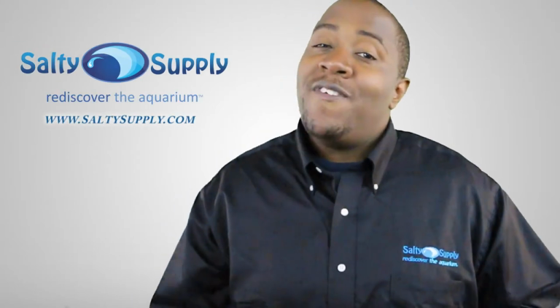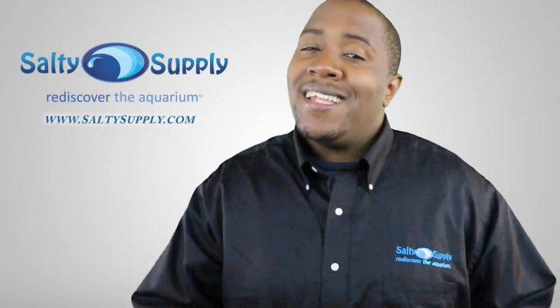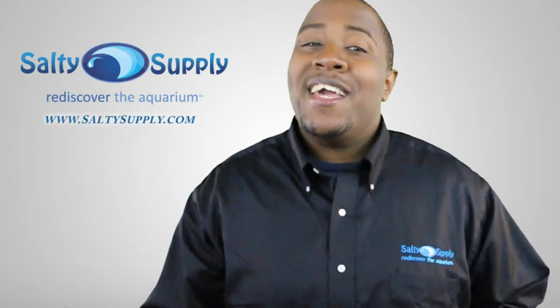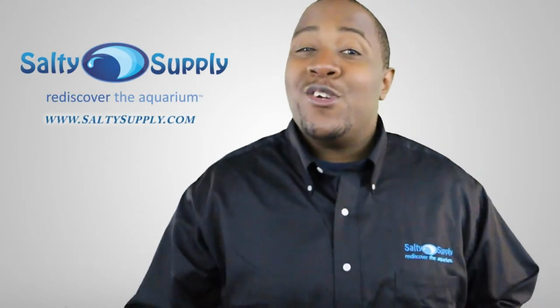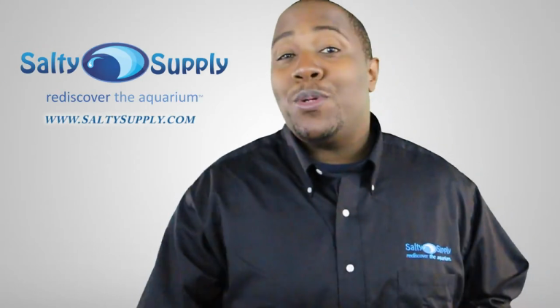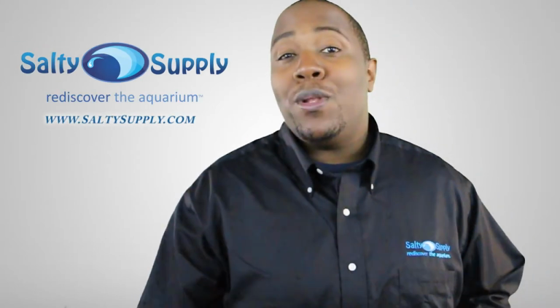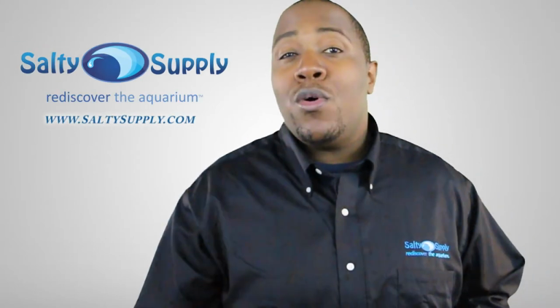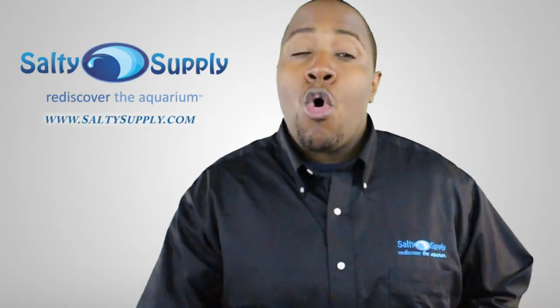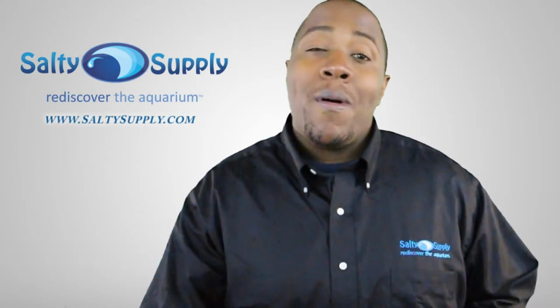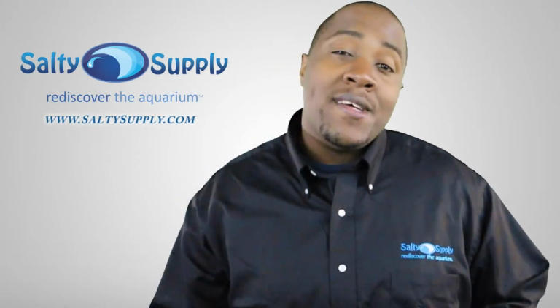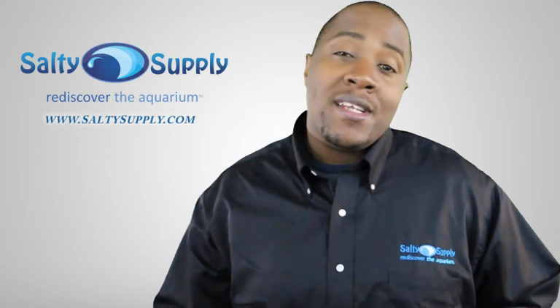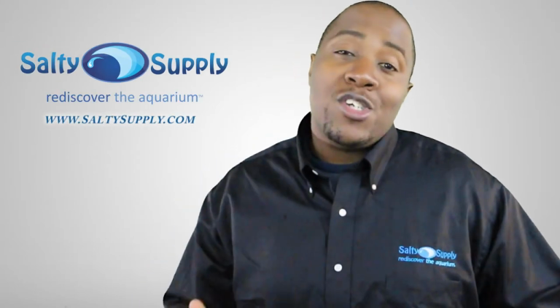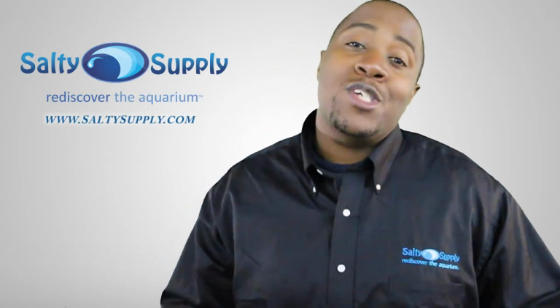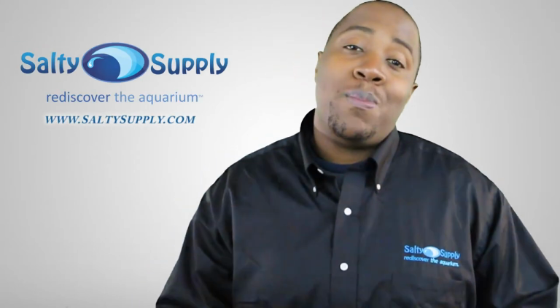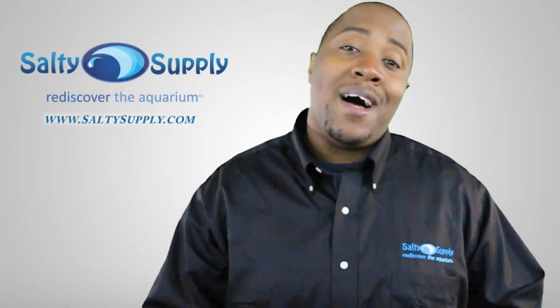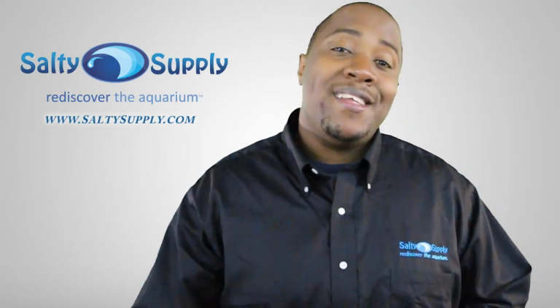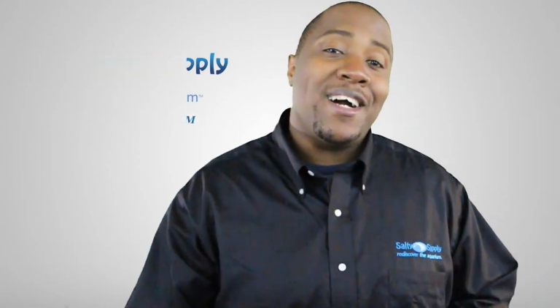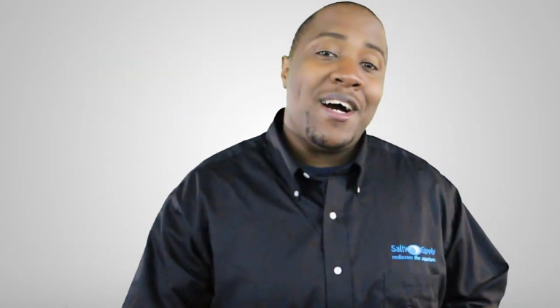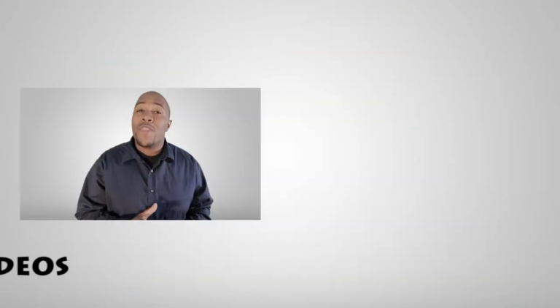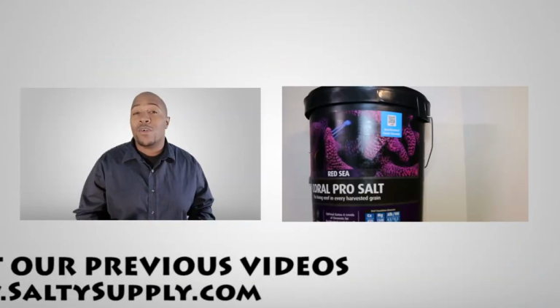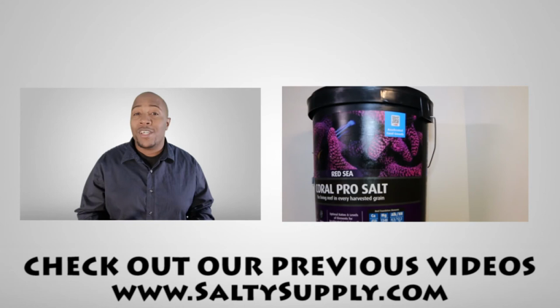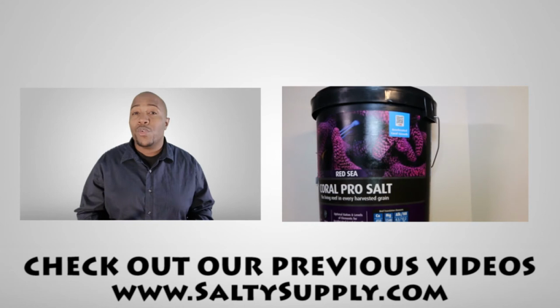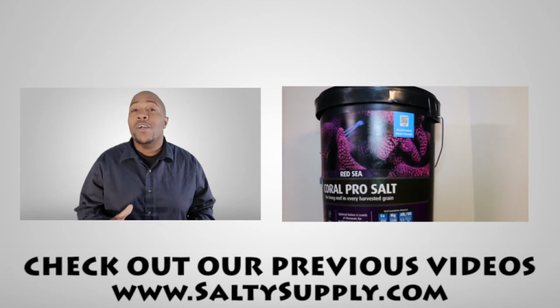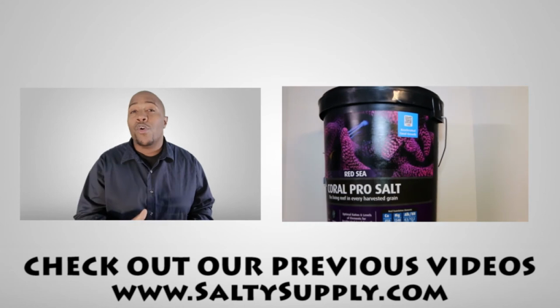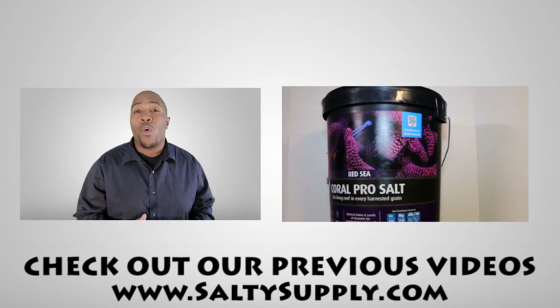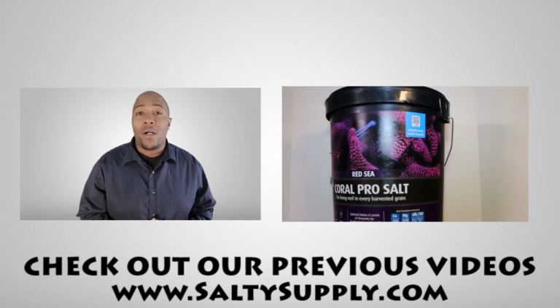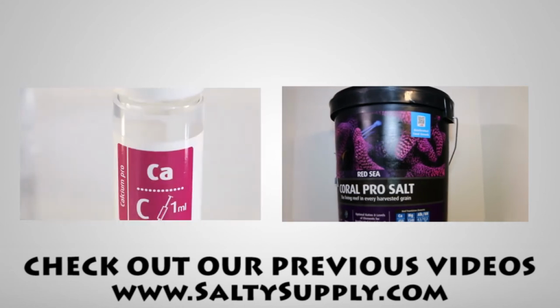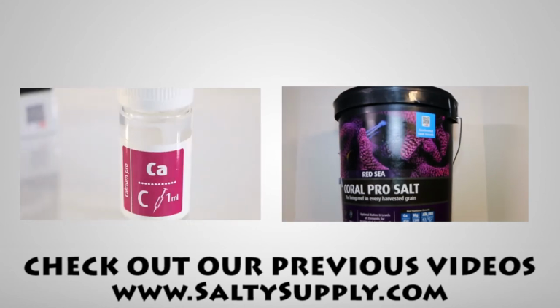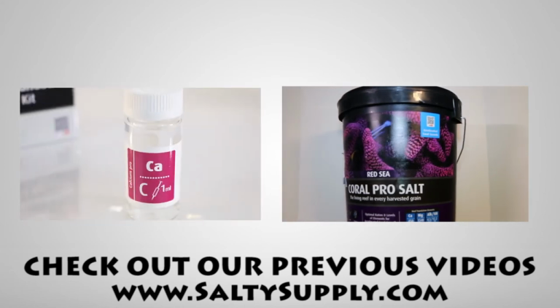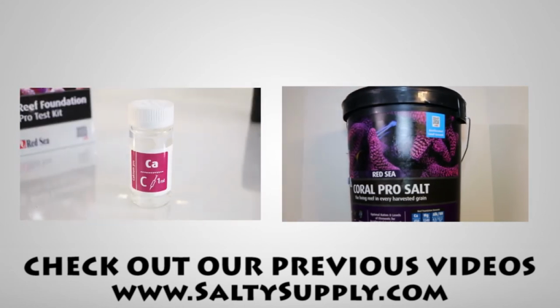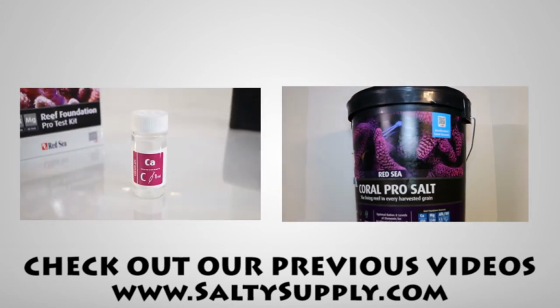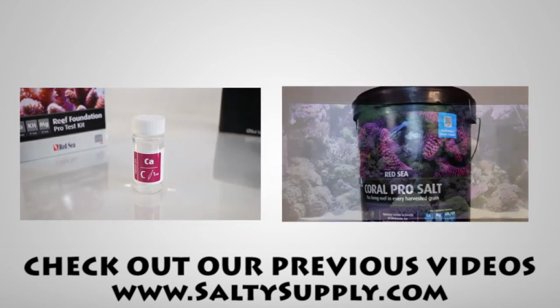You can learn more about these products via the link in the description below or by visiting SaltySupply.com. Come back every Sunday for more product spotlights and reviews.